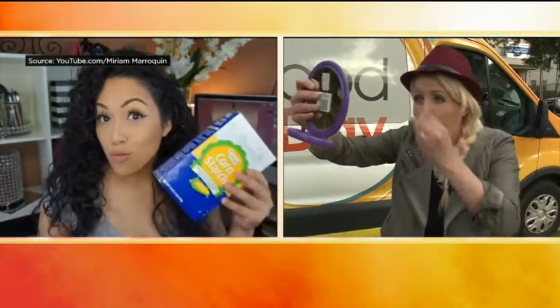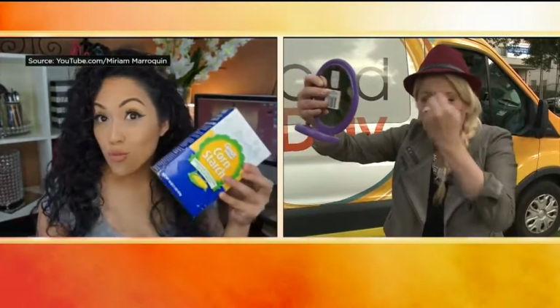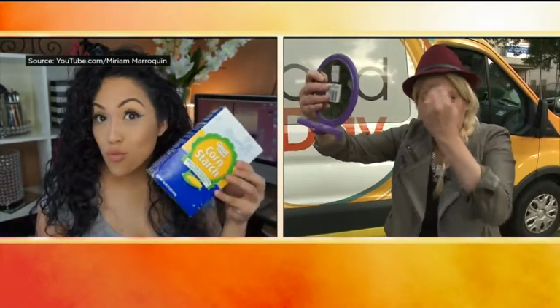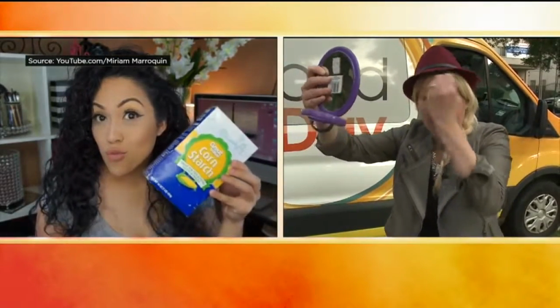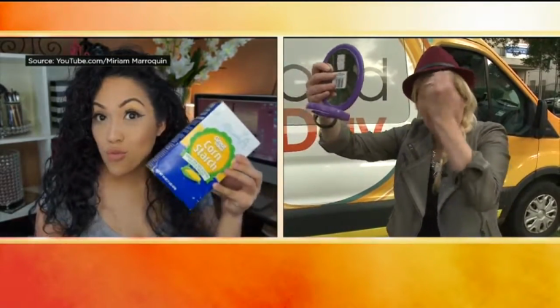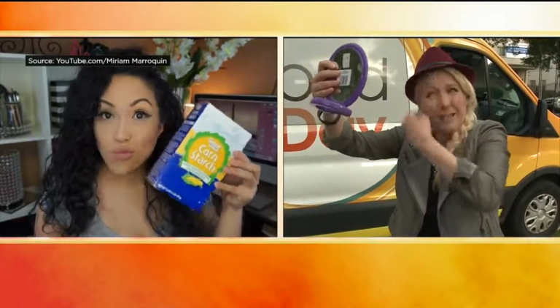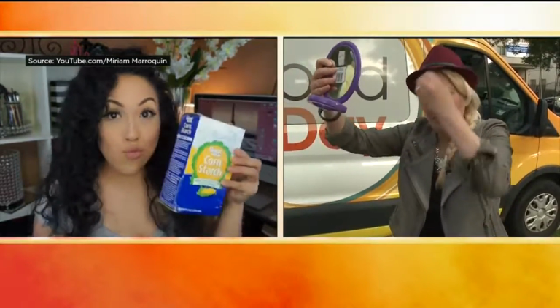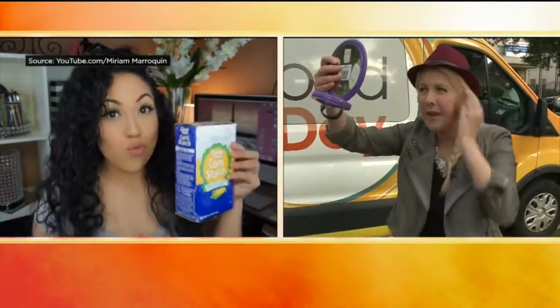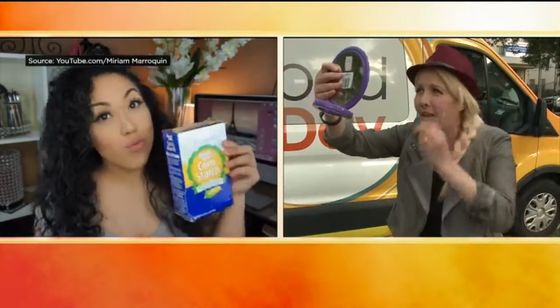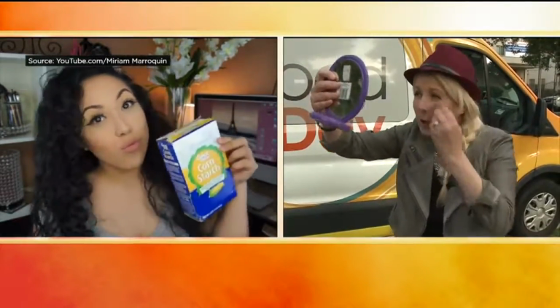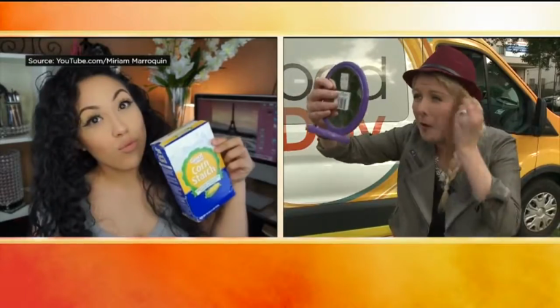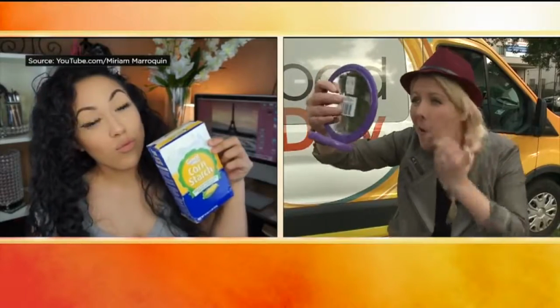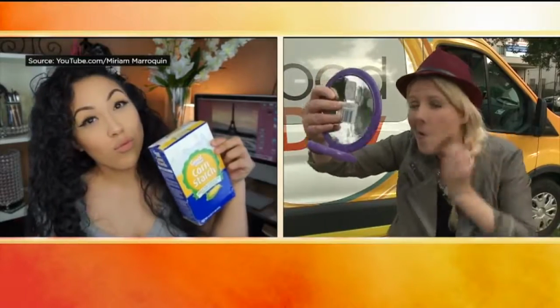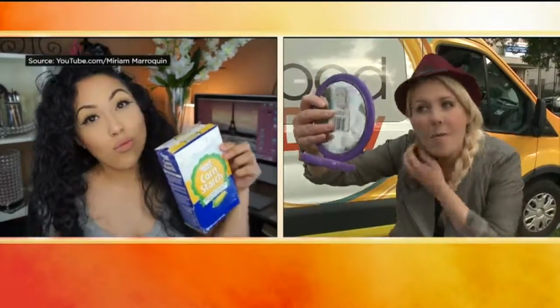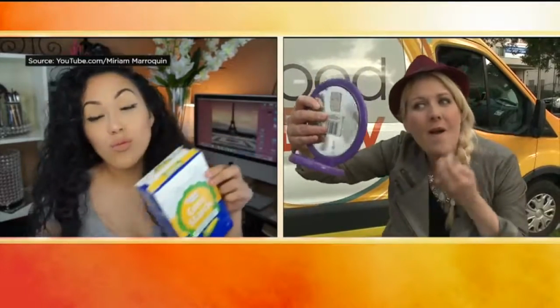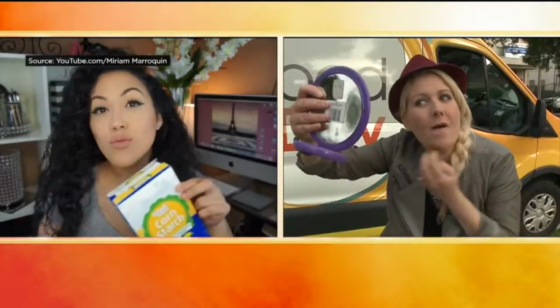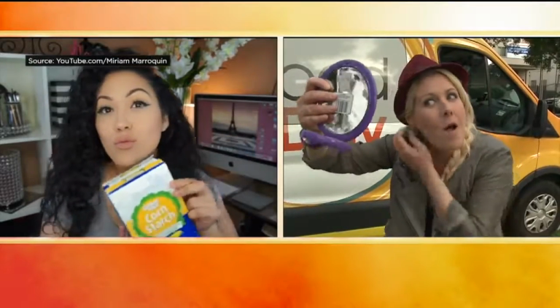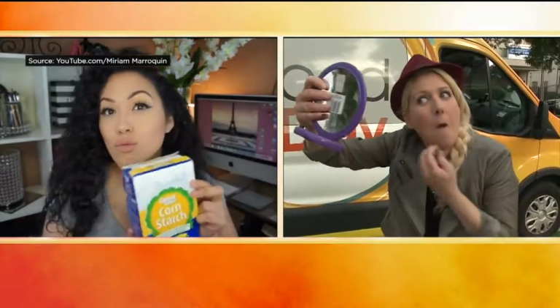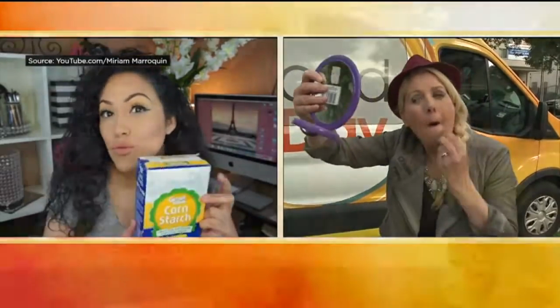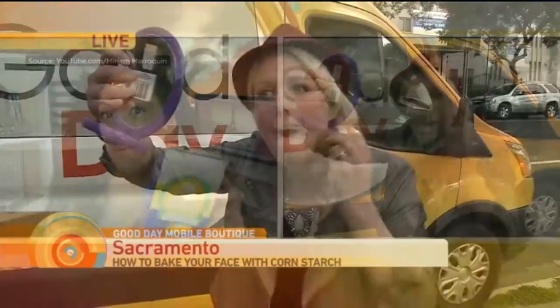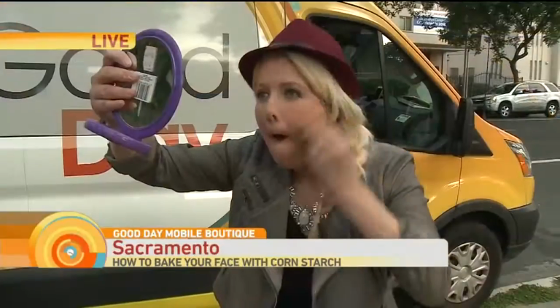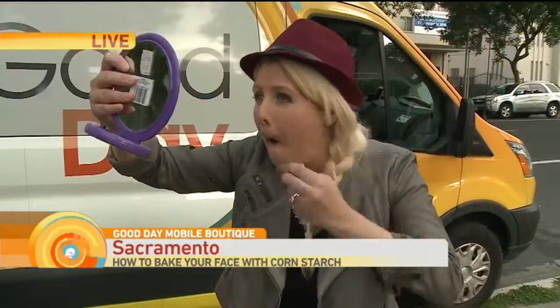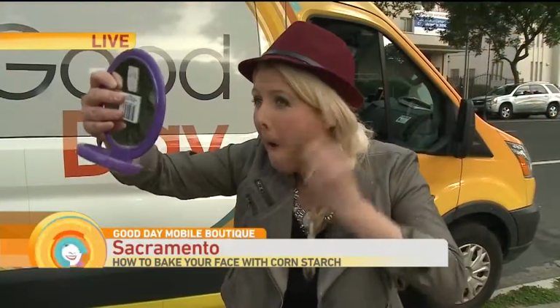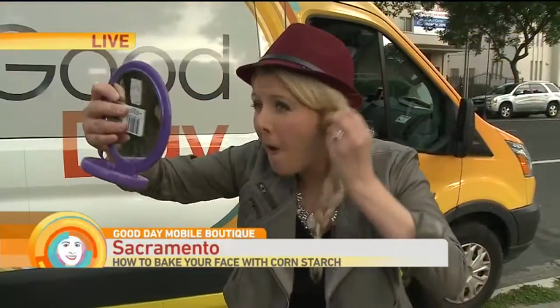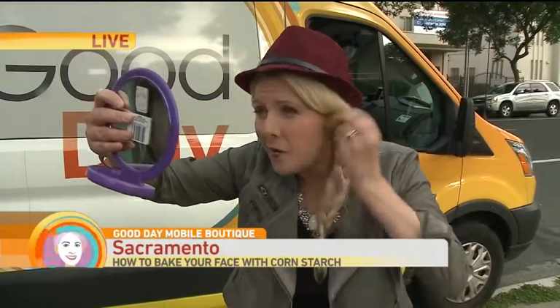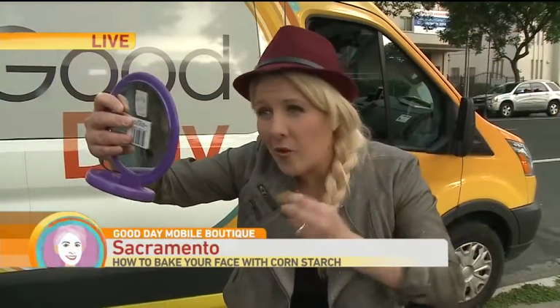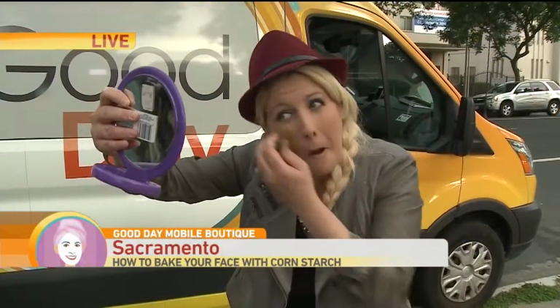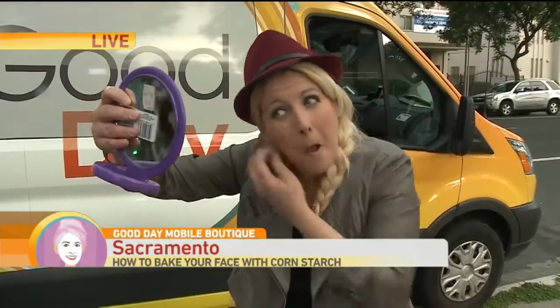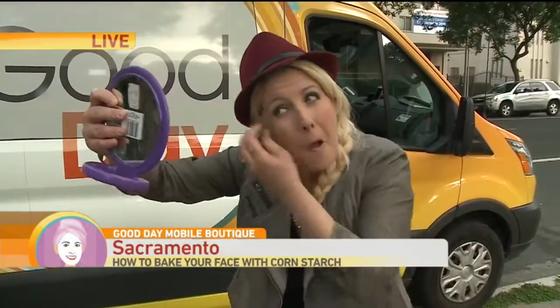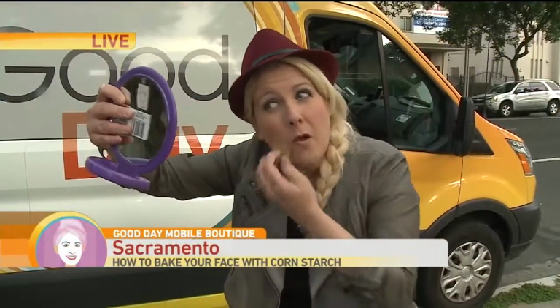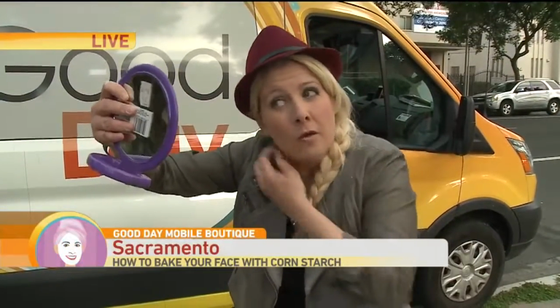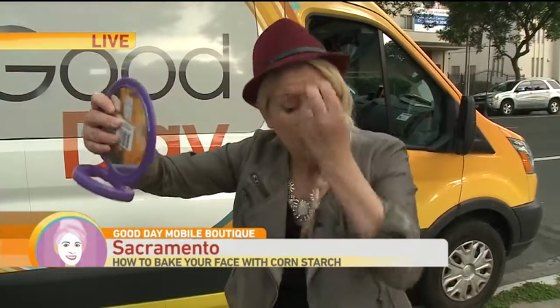Absolutely, Mel — it makes me a little paler. But it's a nice clean finish, a nice smooth clean finish.